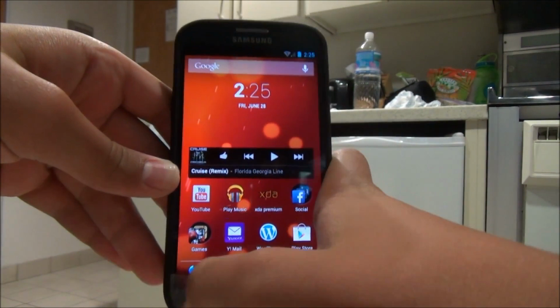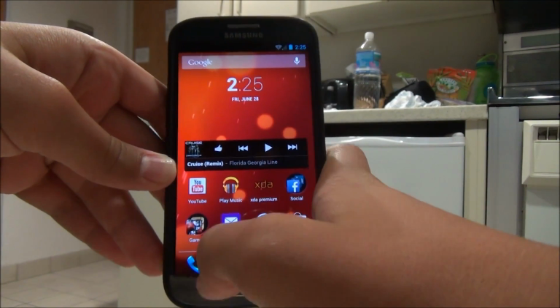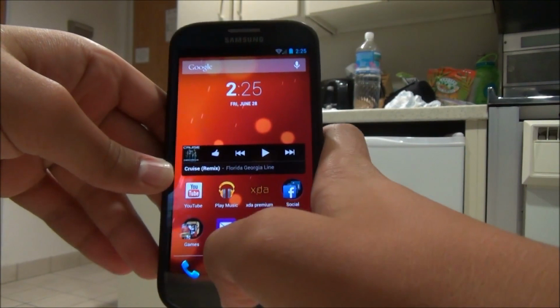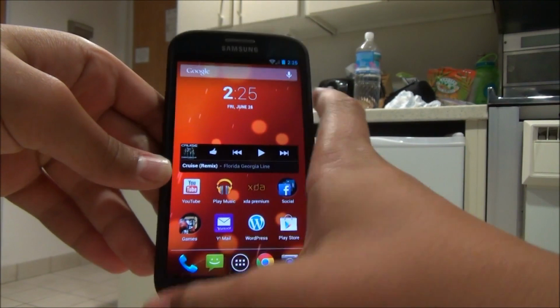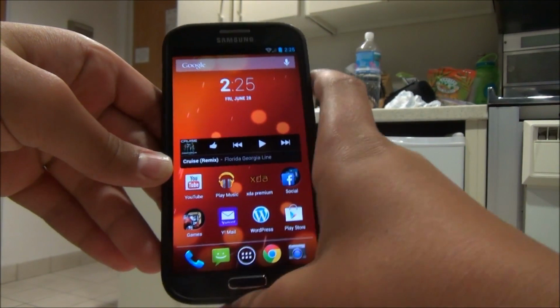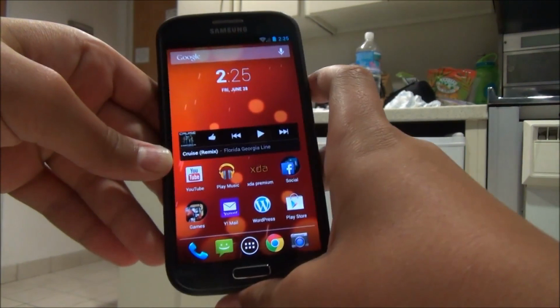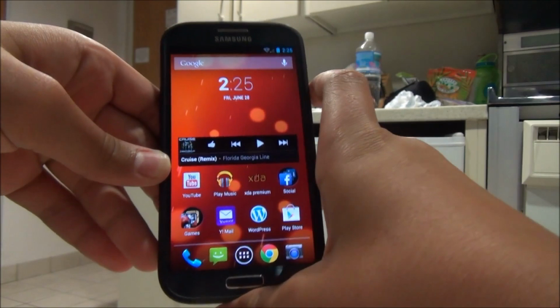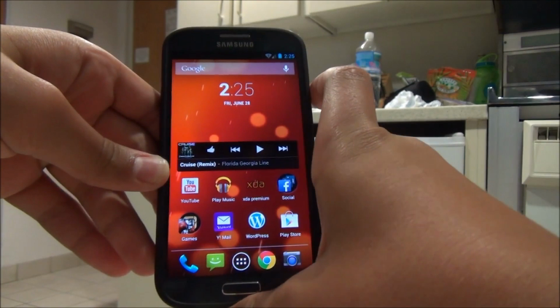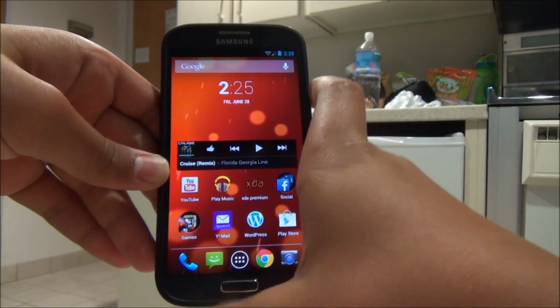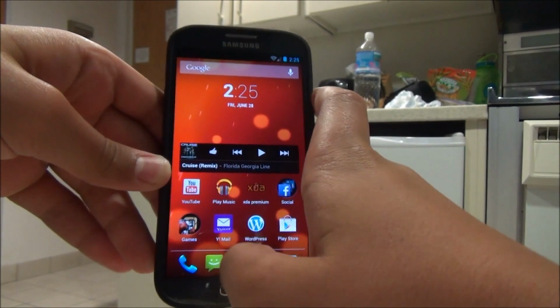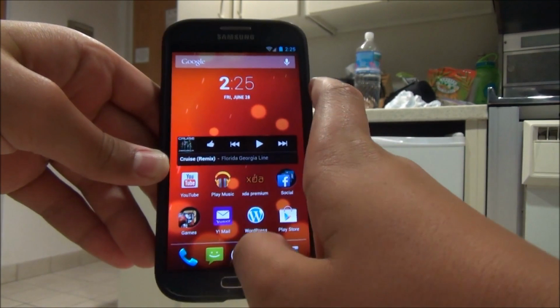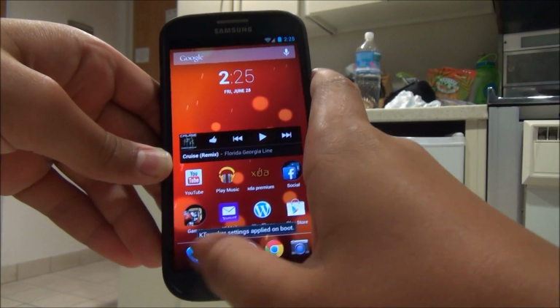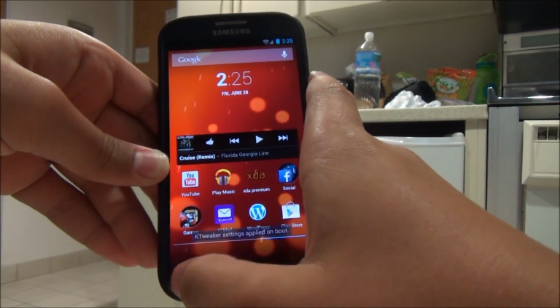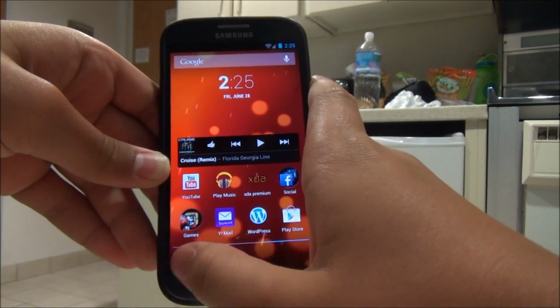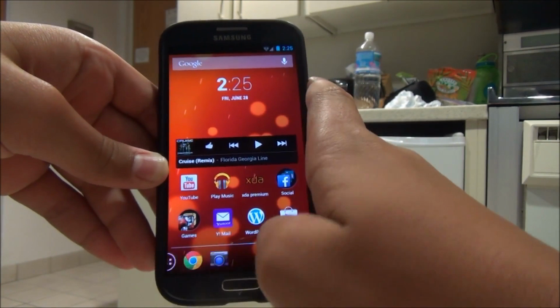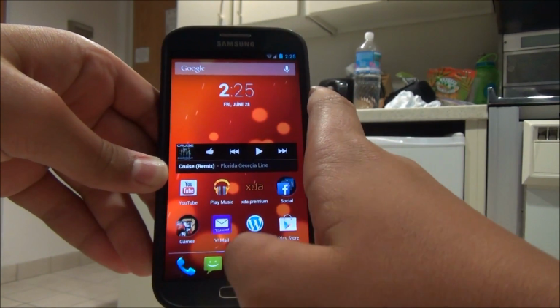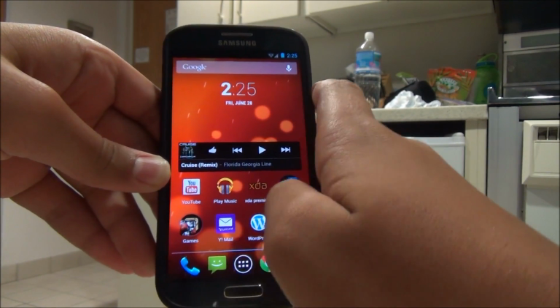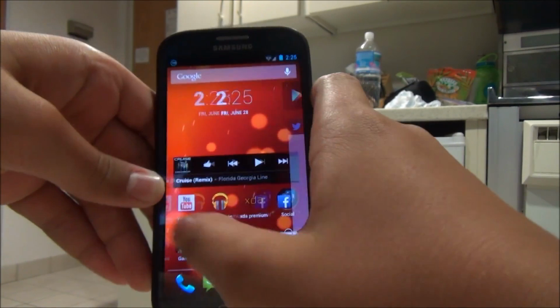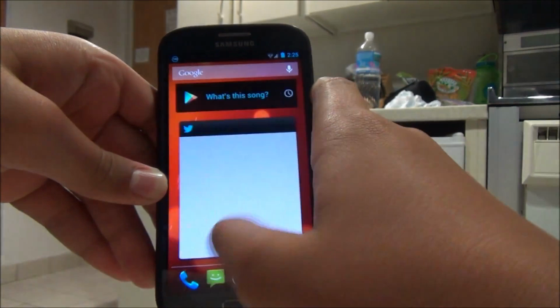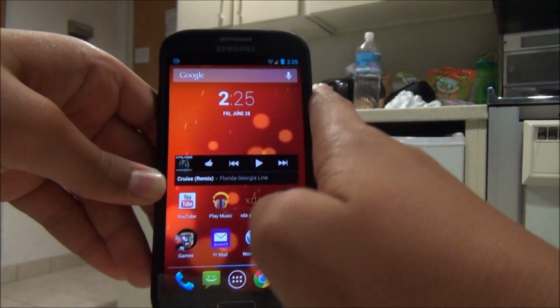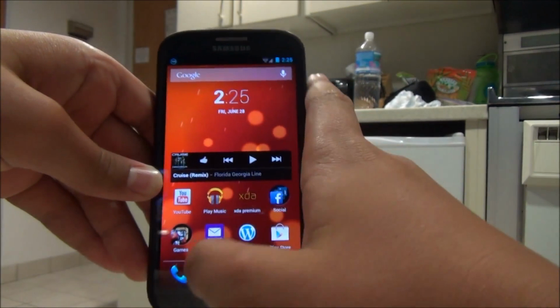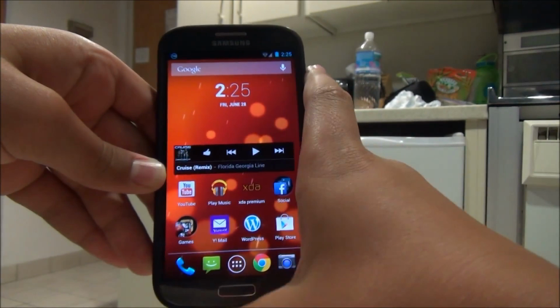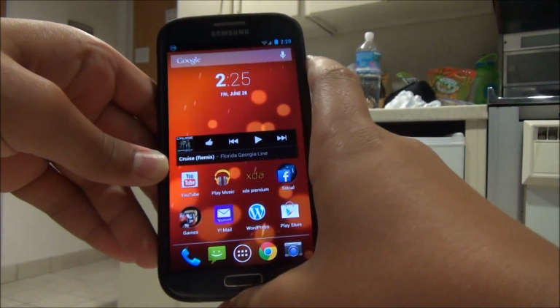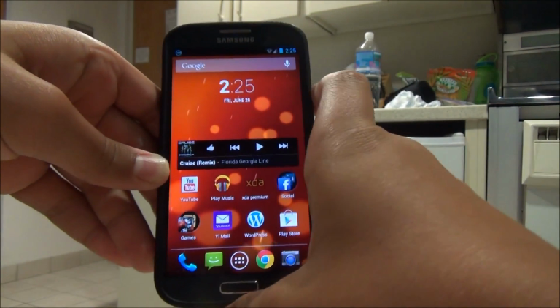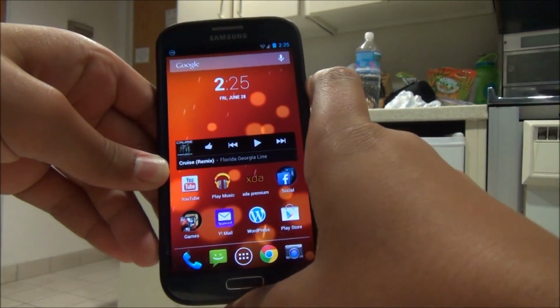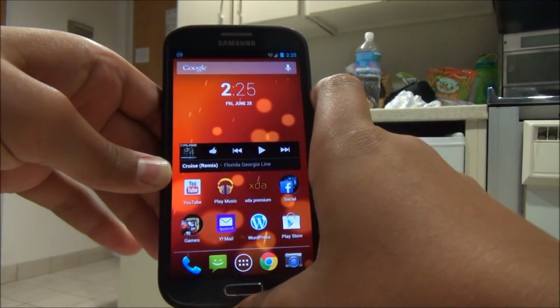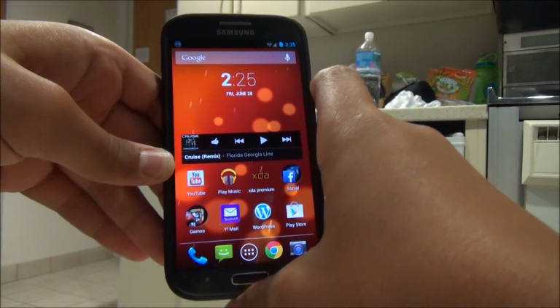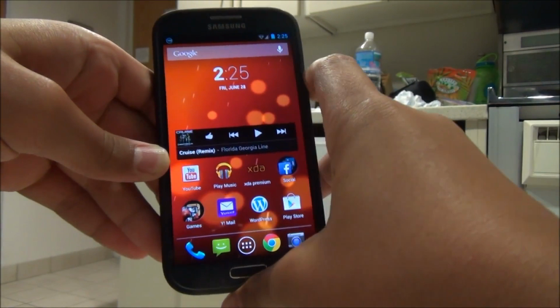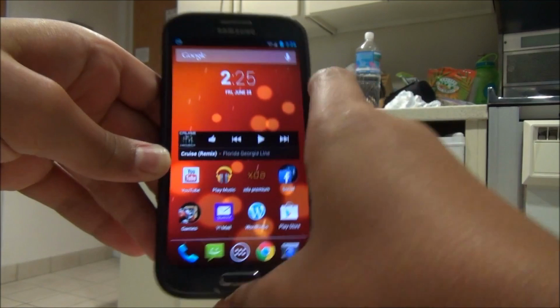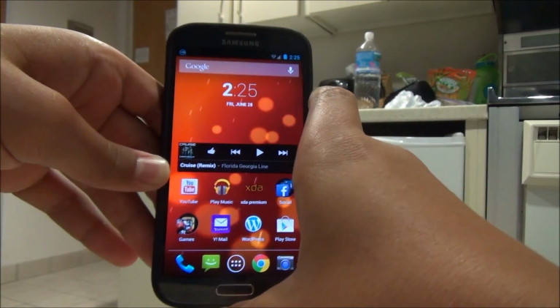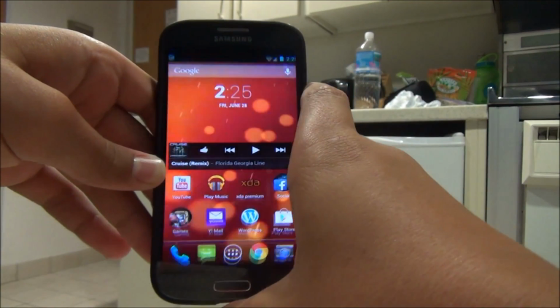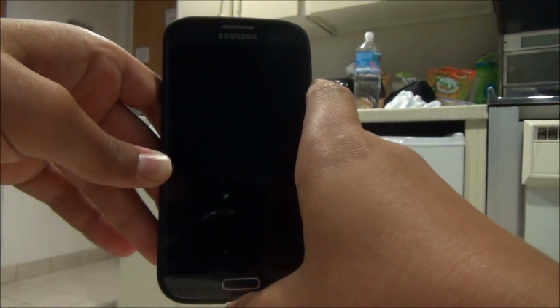When you first install this, it will come with the stock launcher. As you can see, I overlaid Nova Launcher on it, as I find it to be a lot quicker.